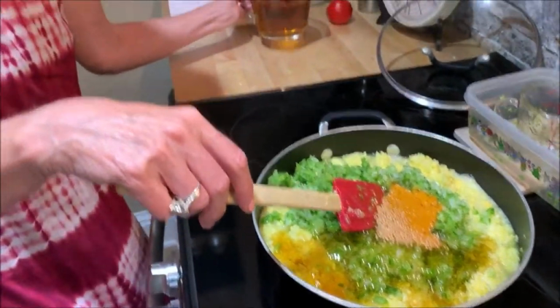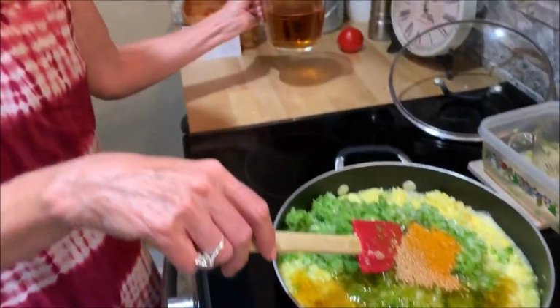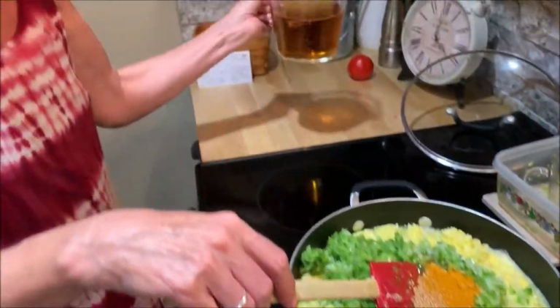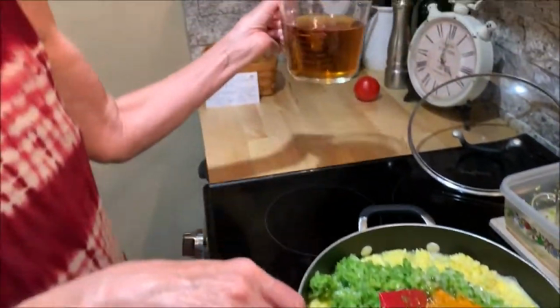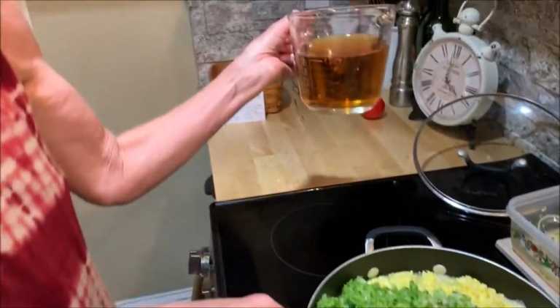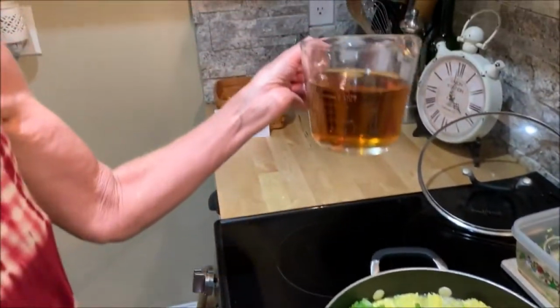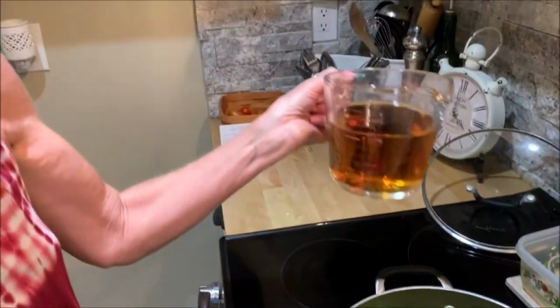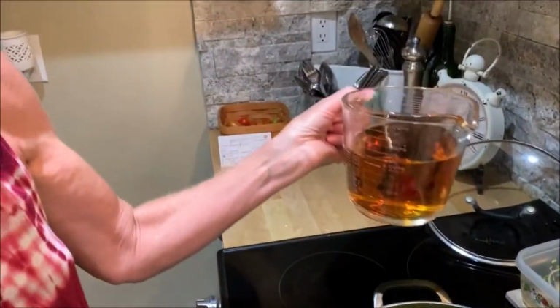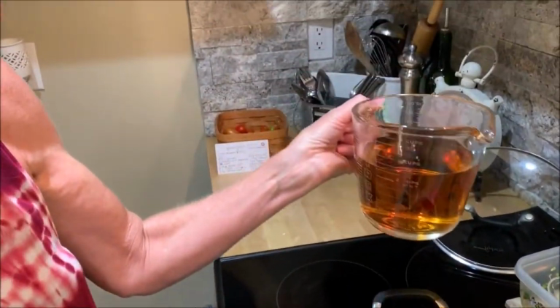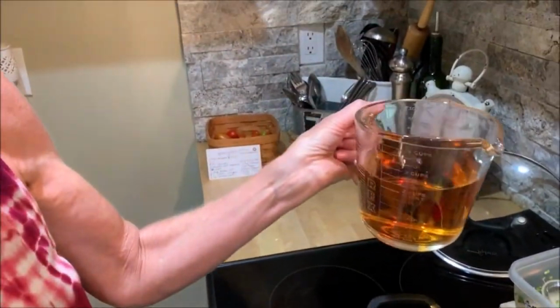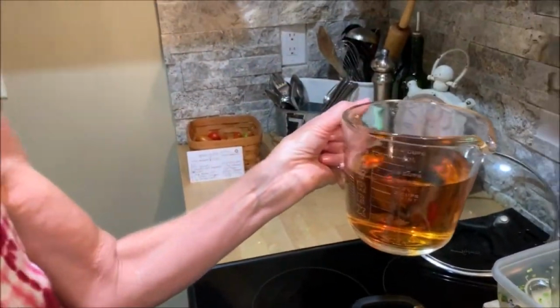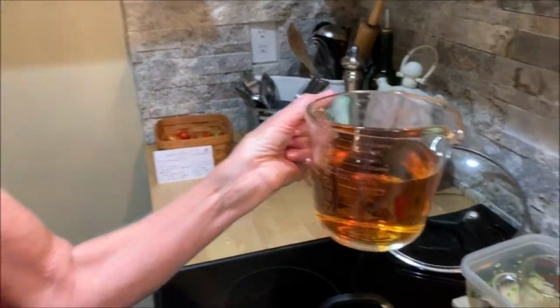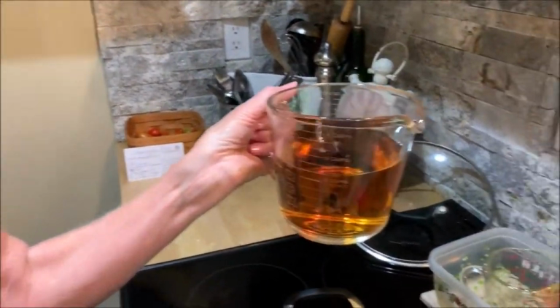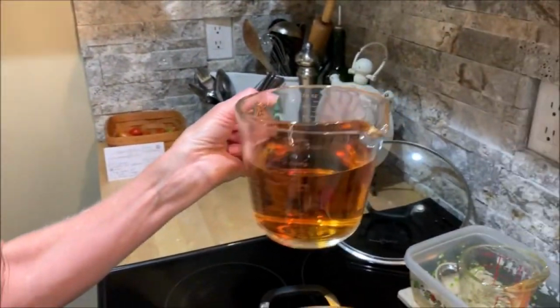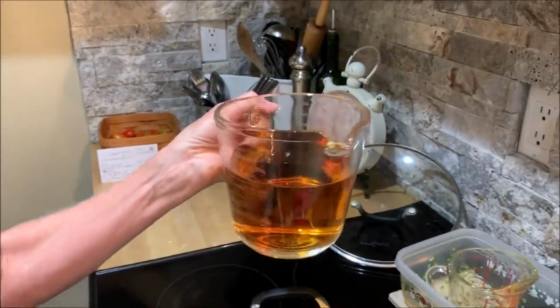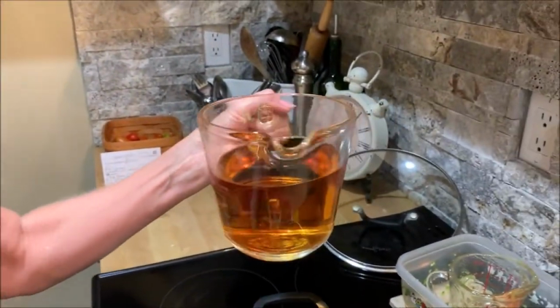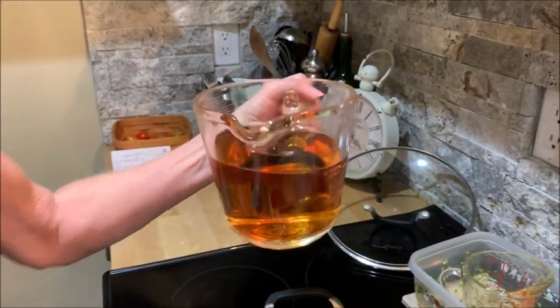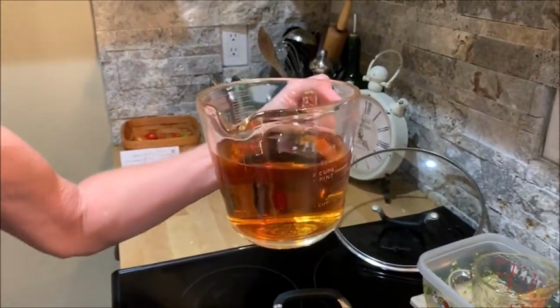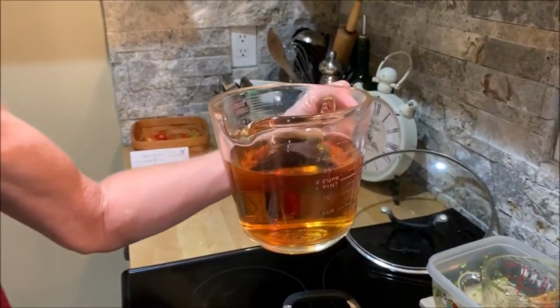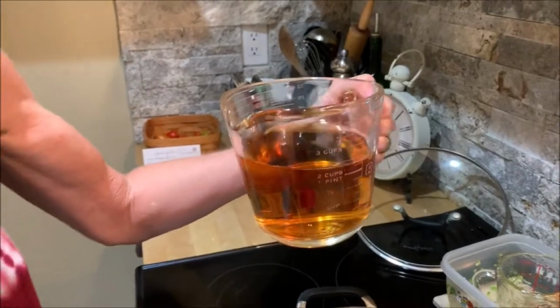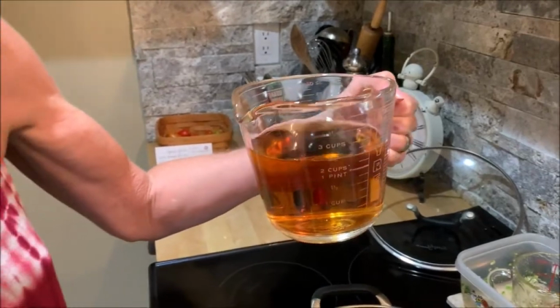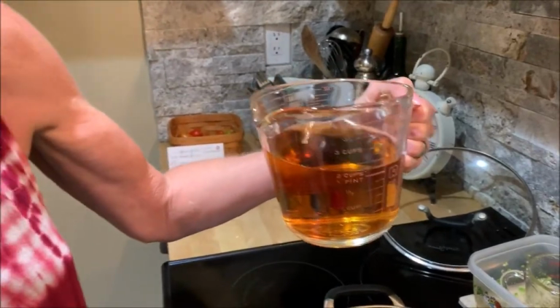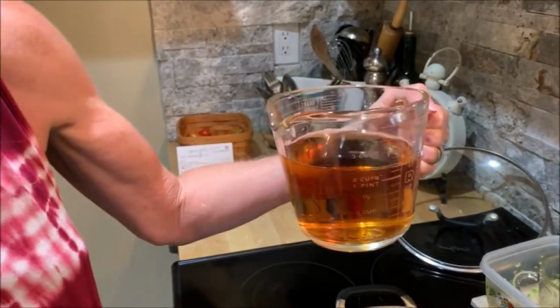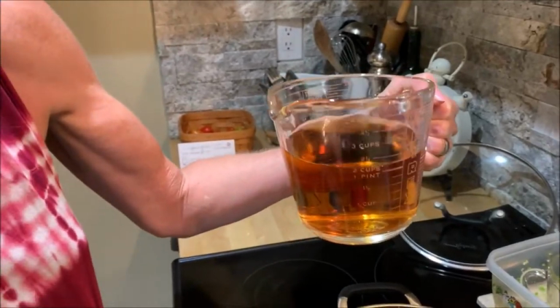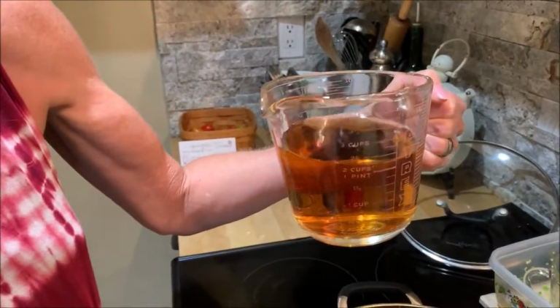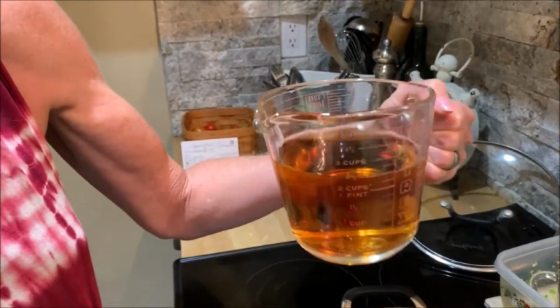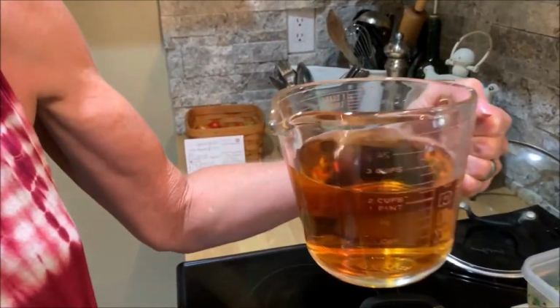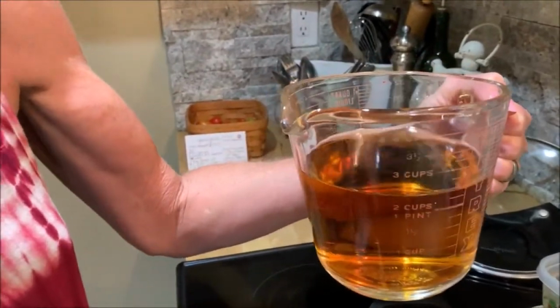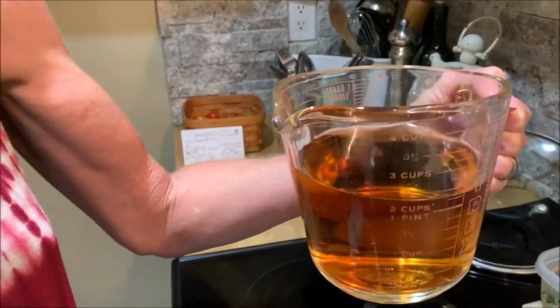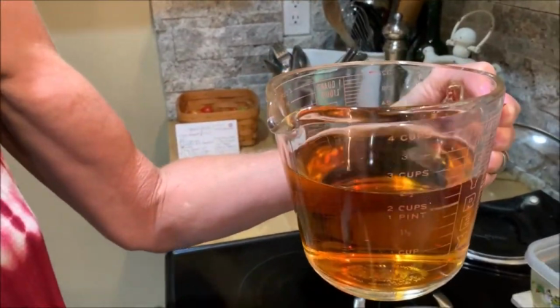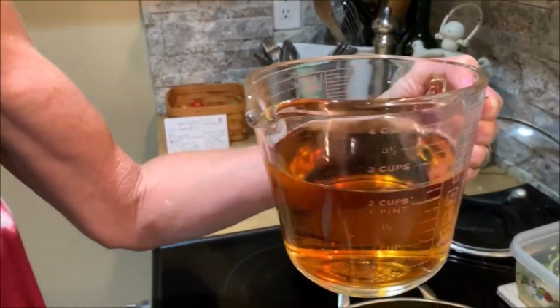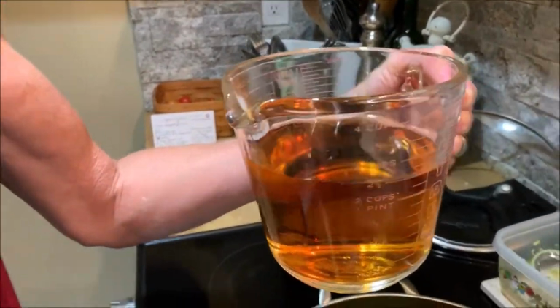The last ingredient we'll add is our apple cider vinegar — we're going to add two and a half cups.